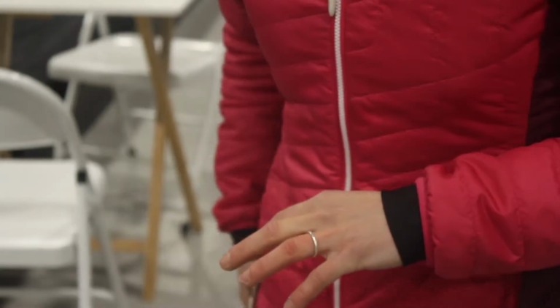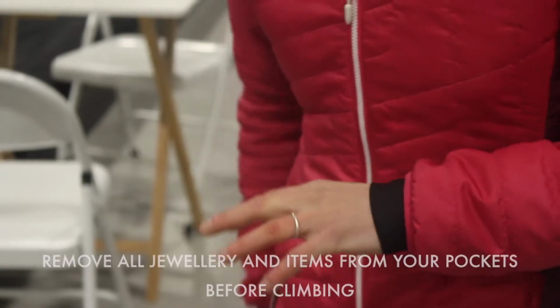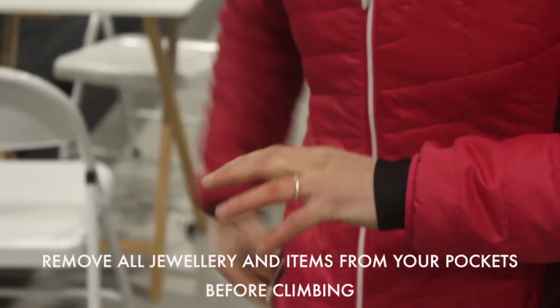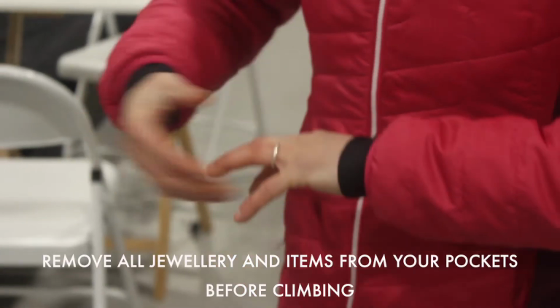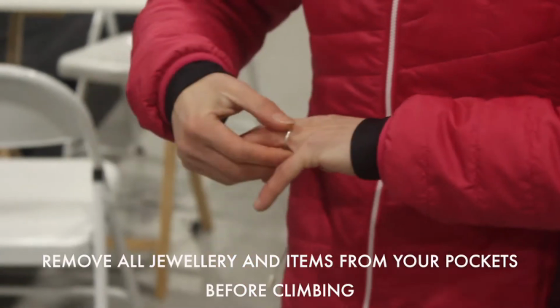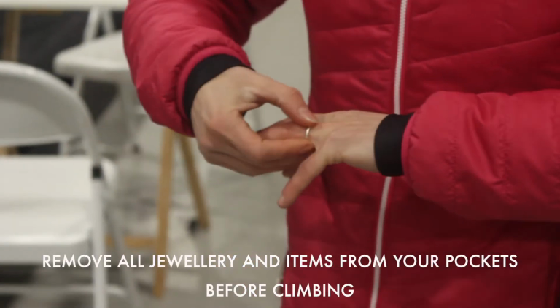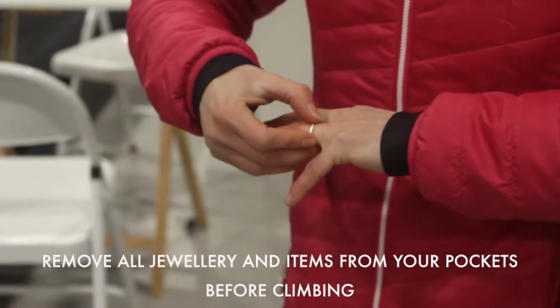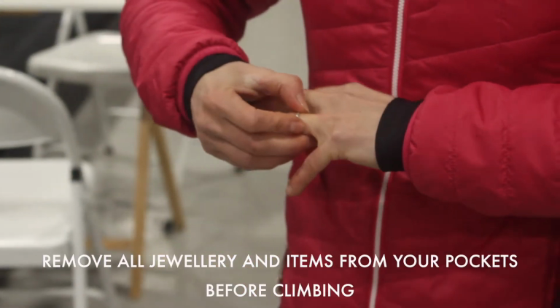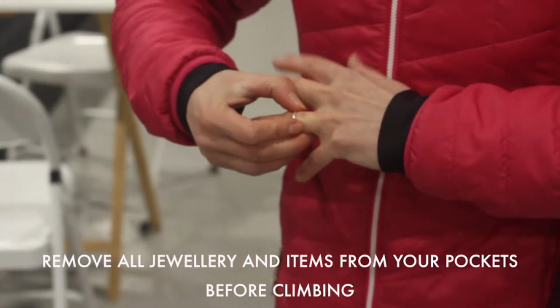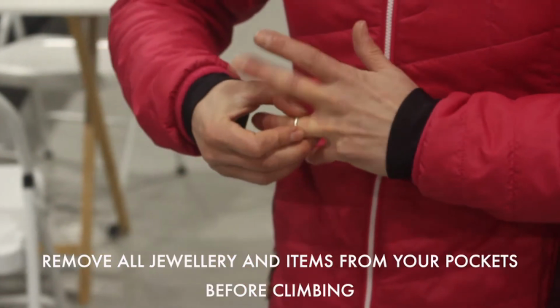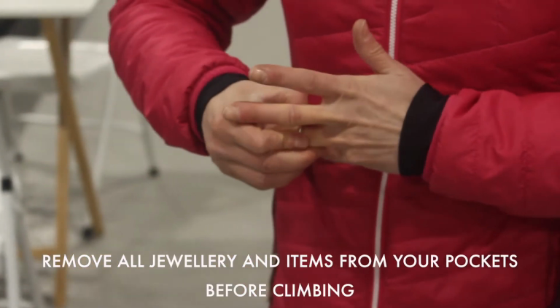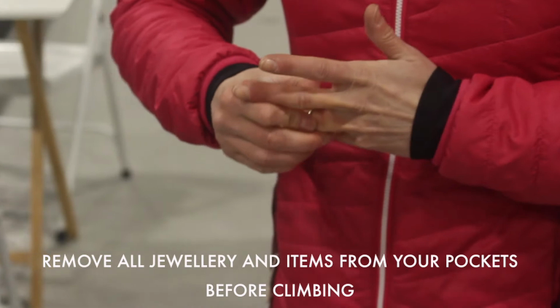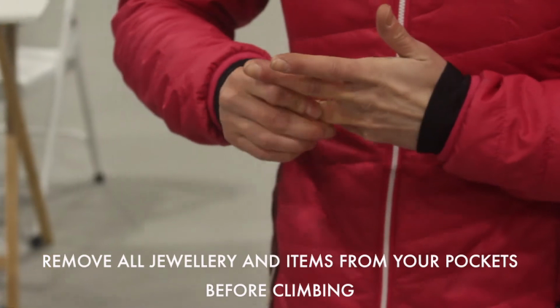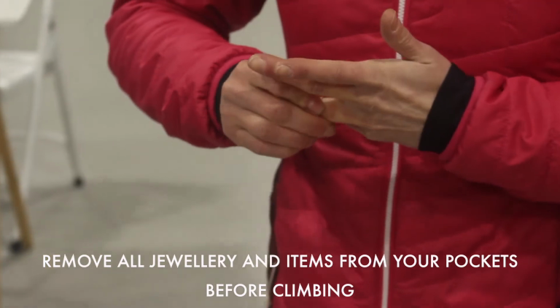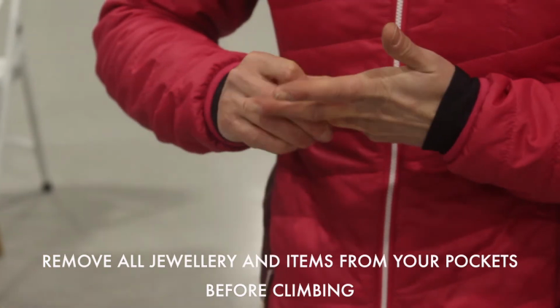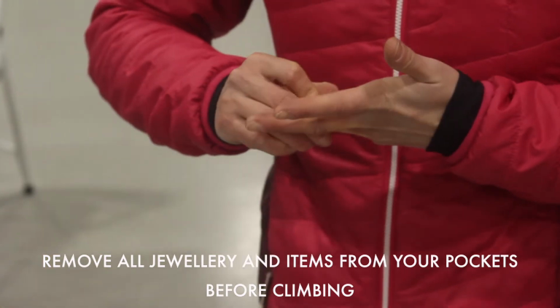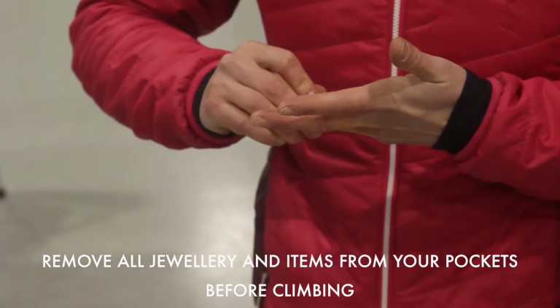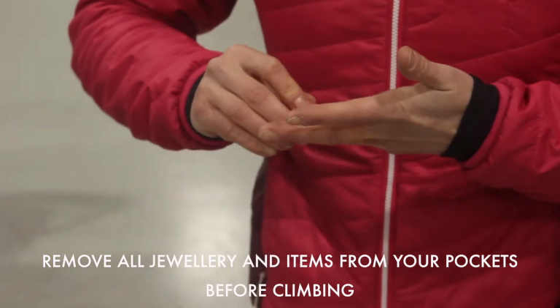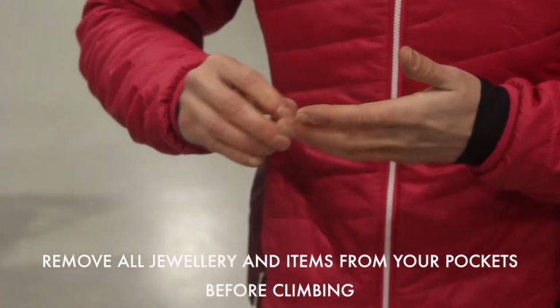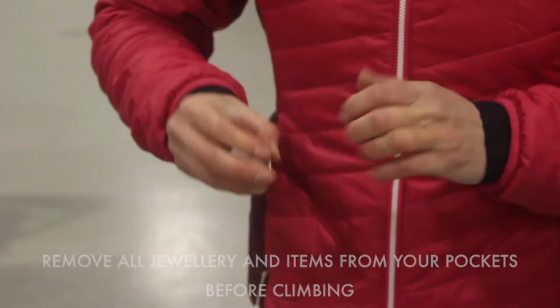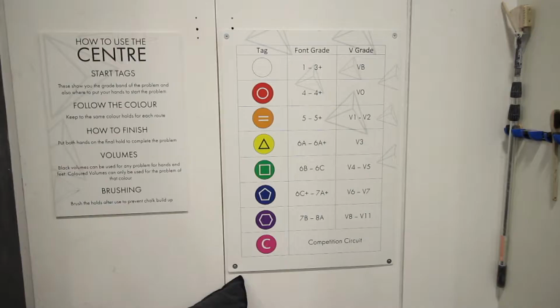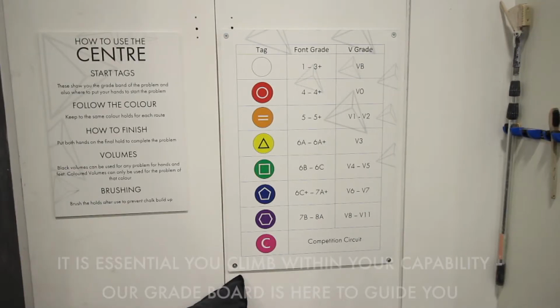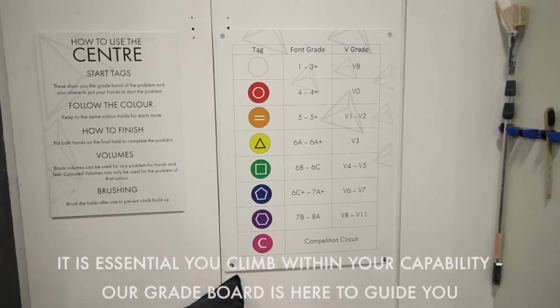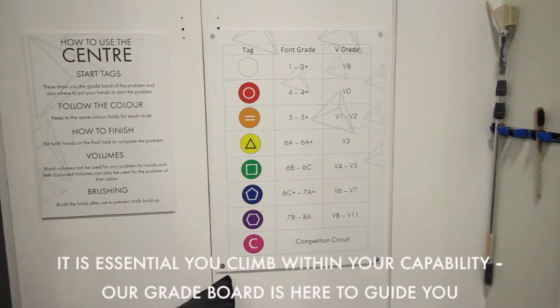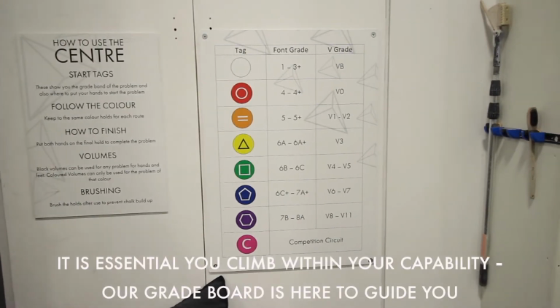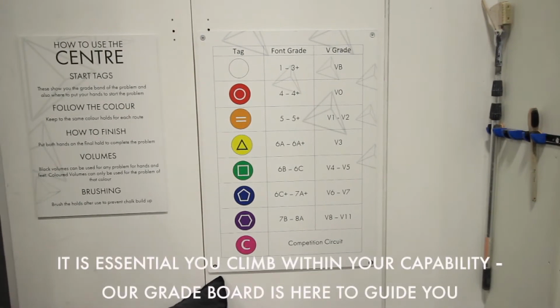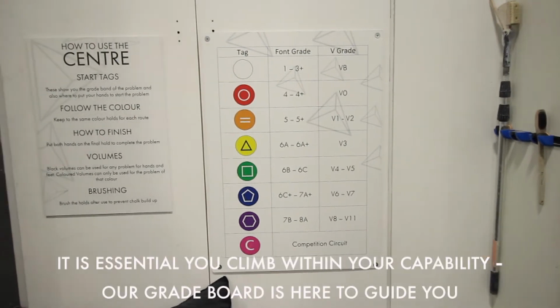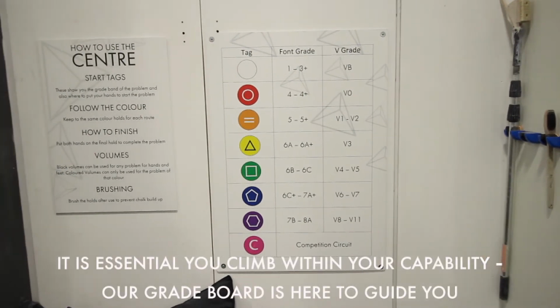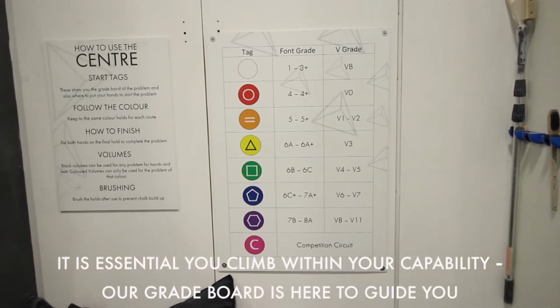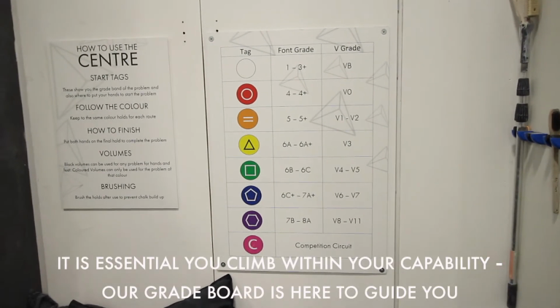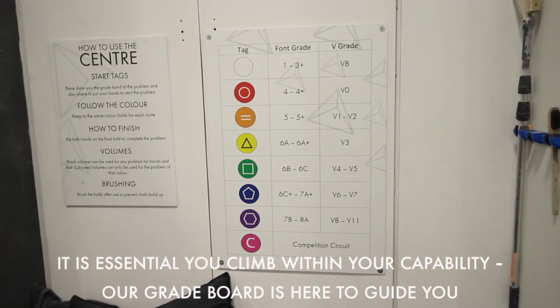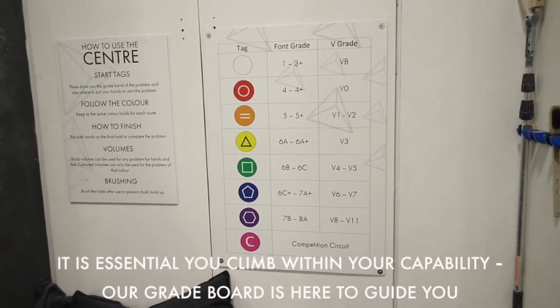Remove all jewellery and items from your pockets before climbing. It is essential you climb within your capability.